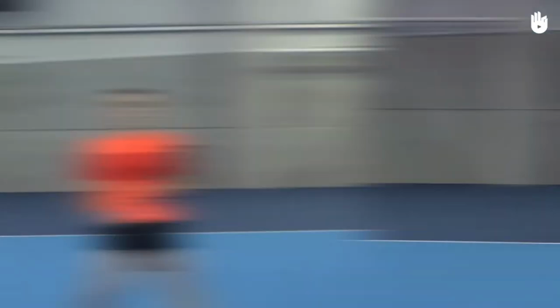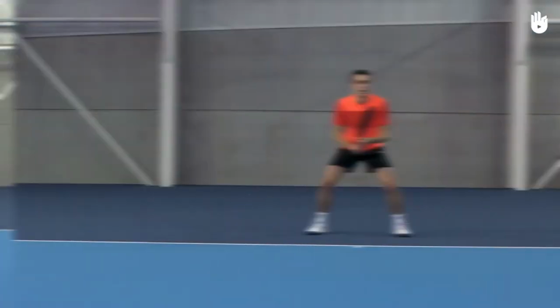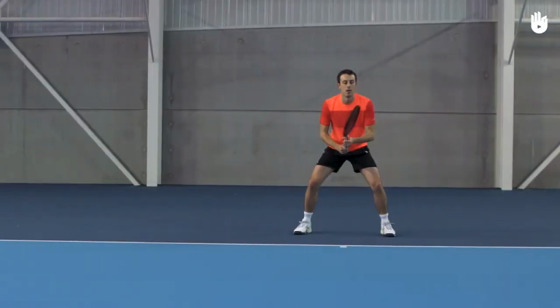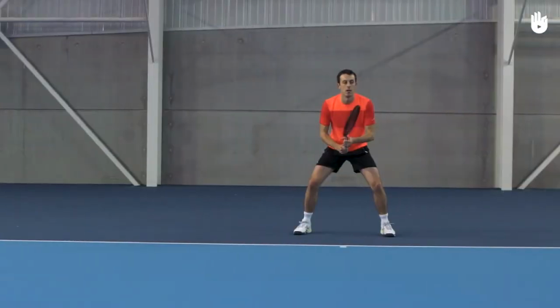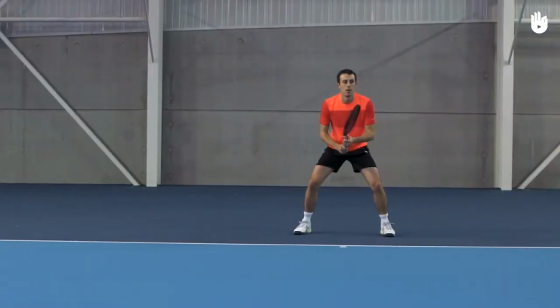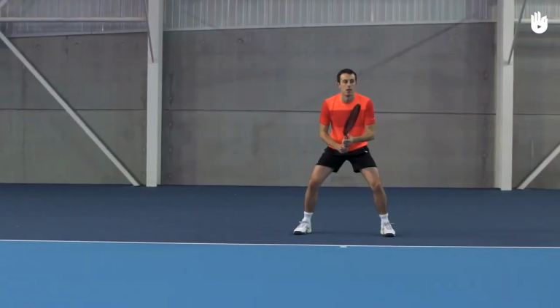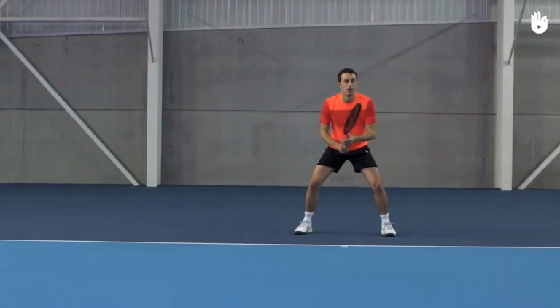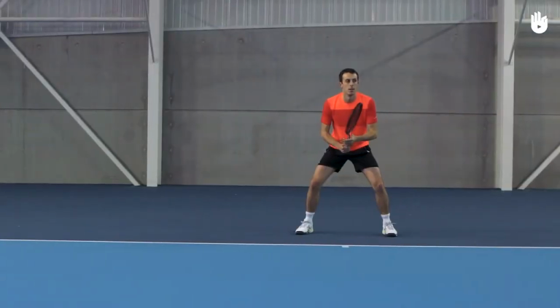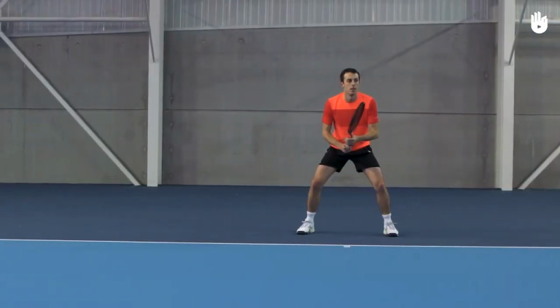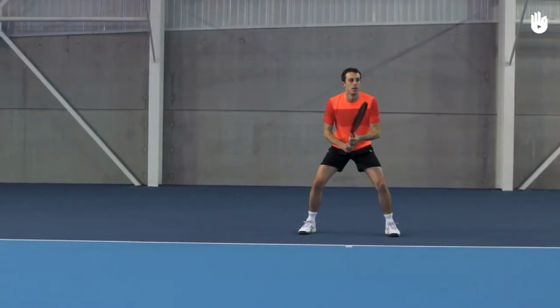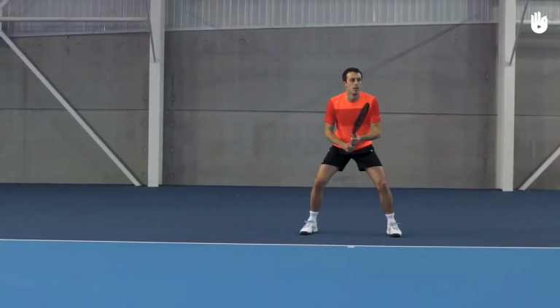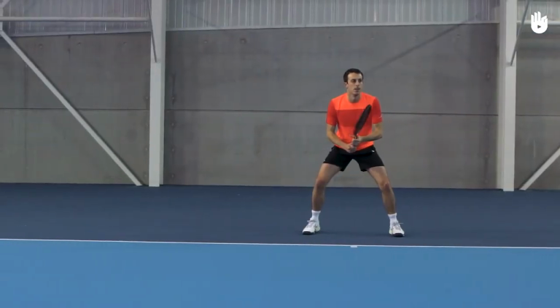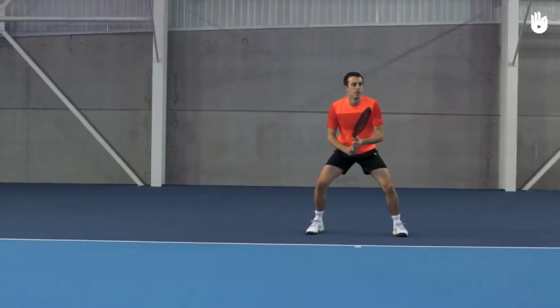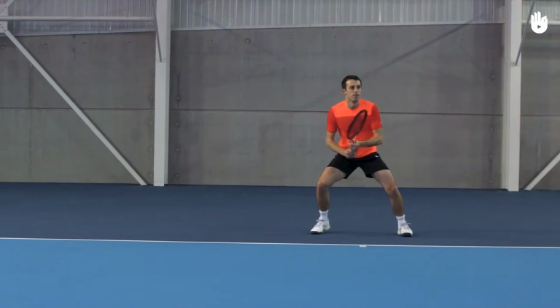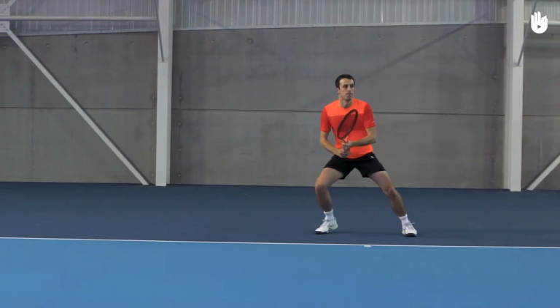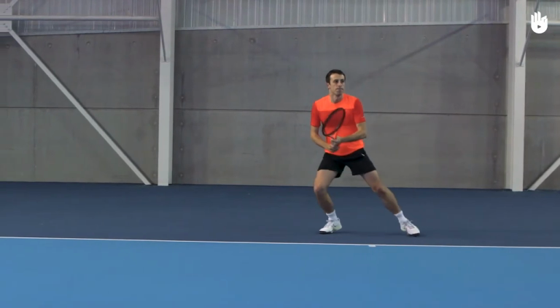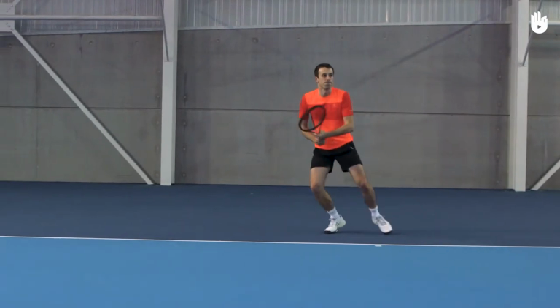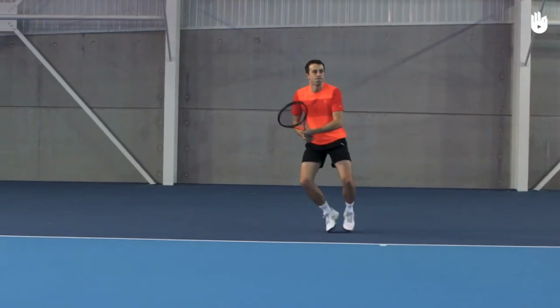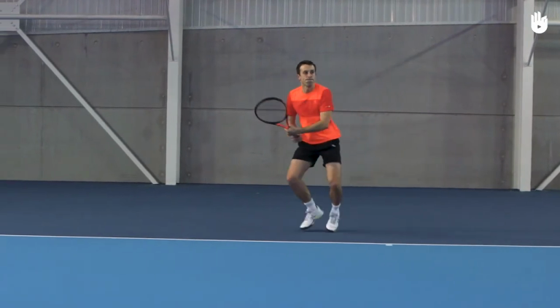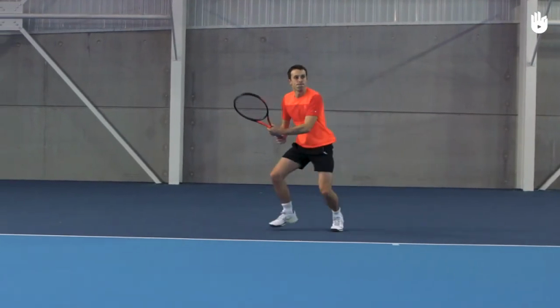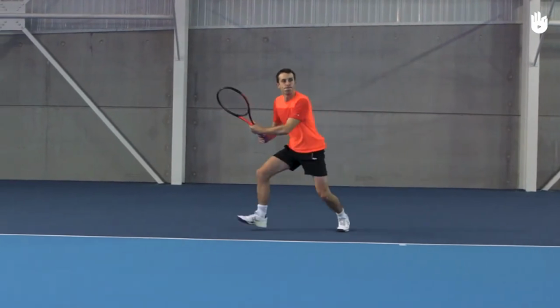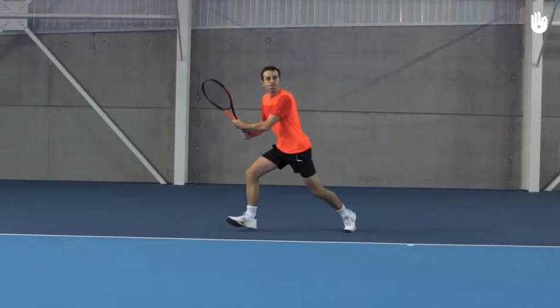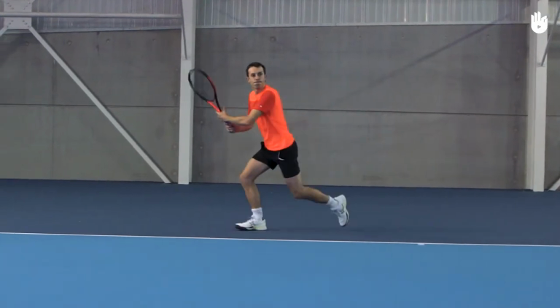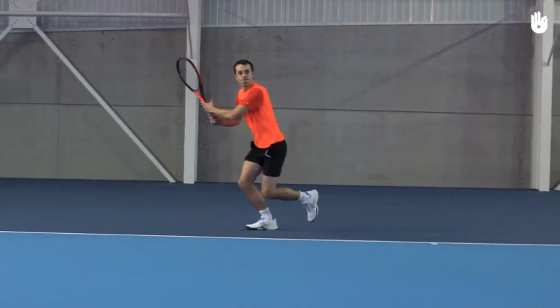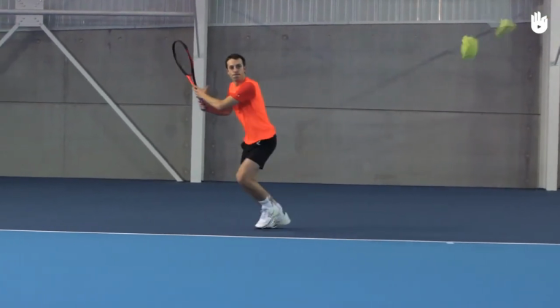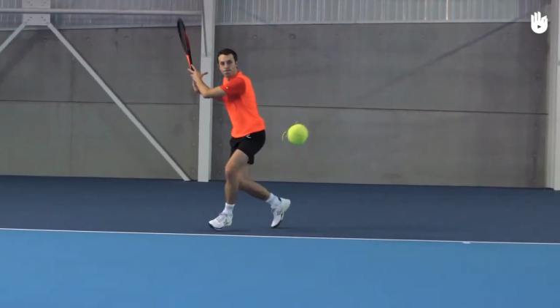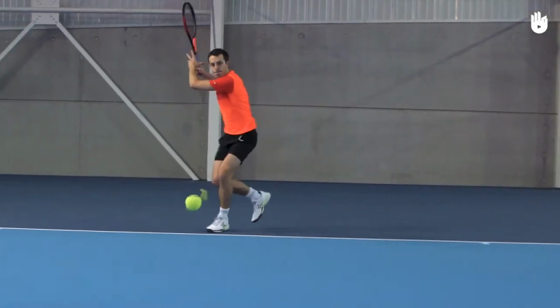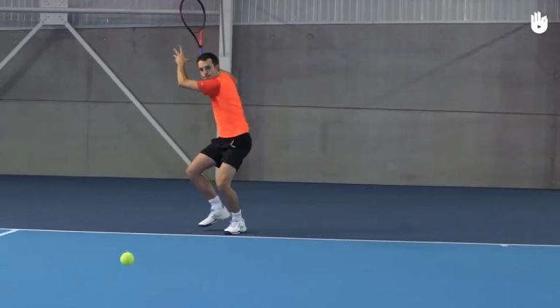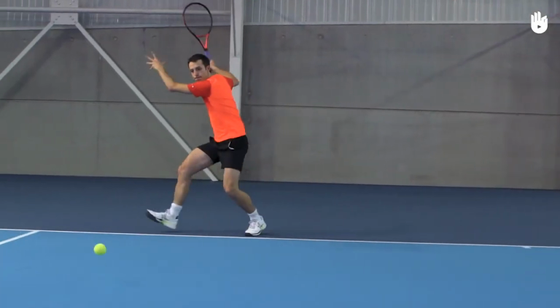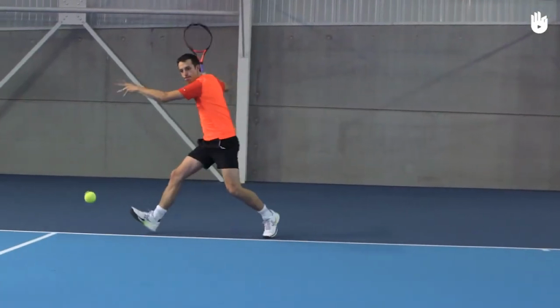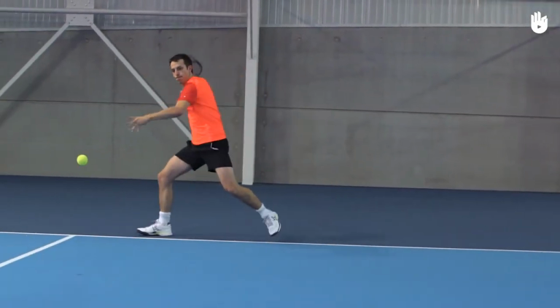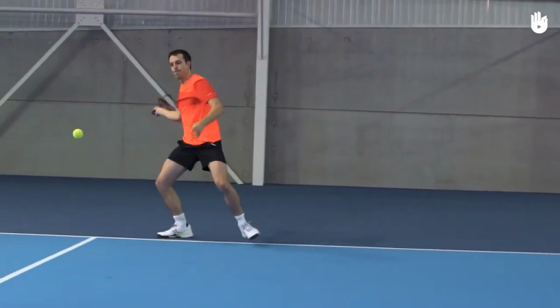If the ball is close to the sideline, take a couple of strides or crossover steps and load the racket leg.